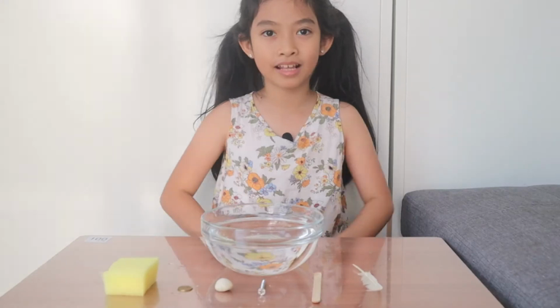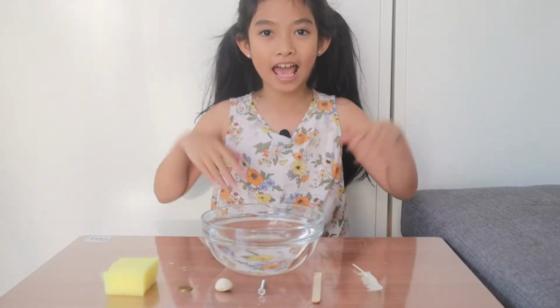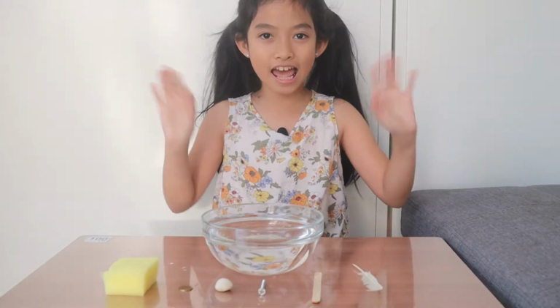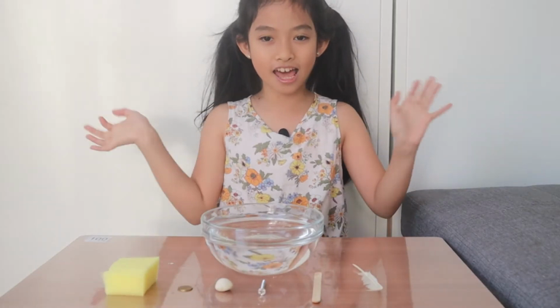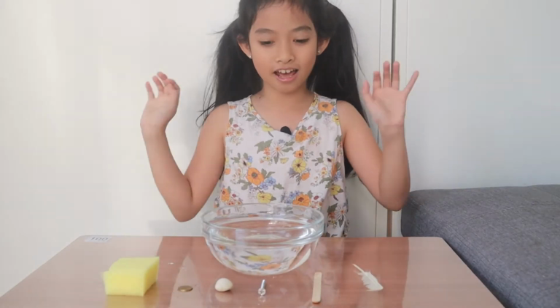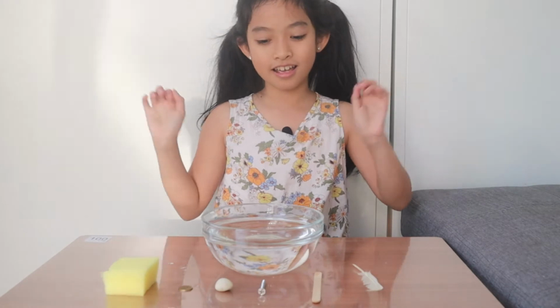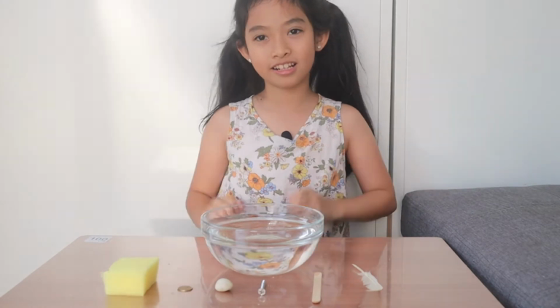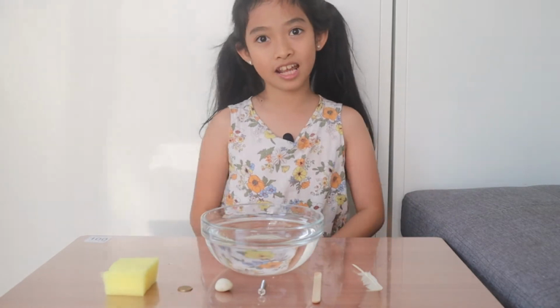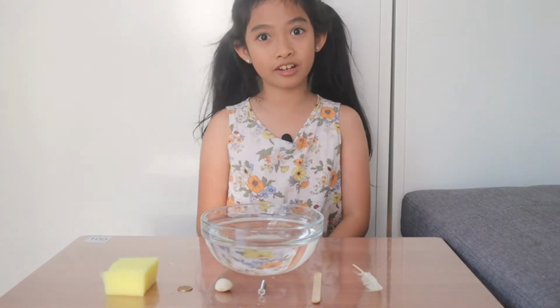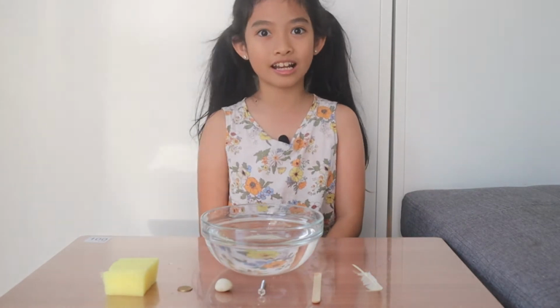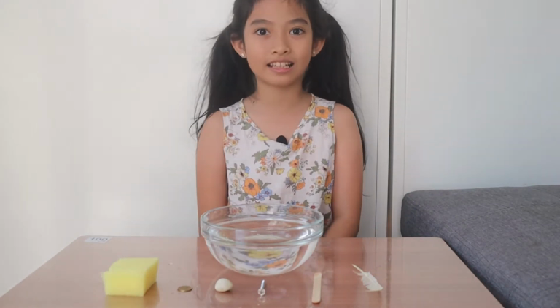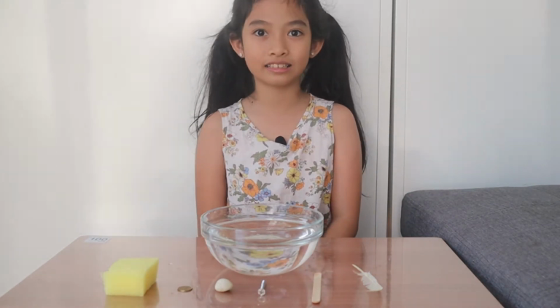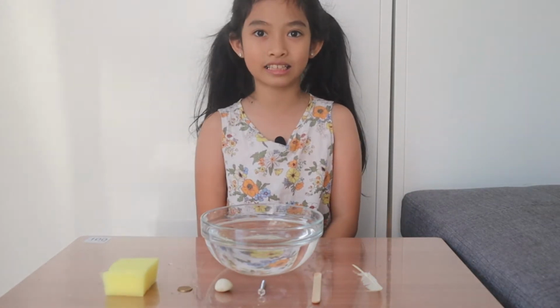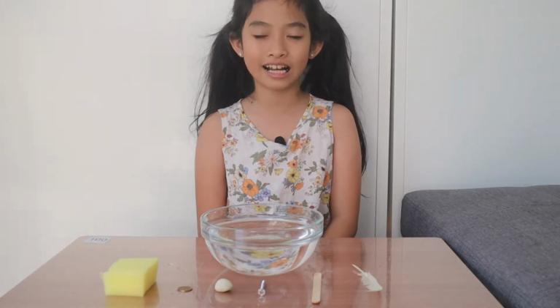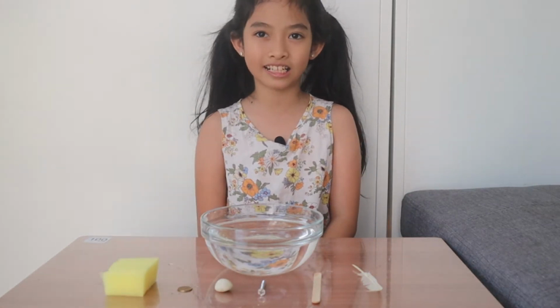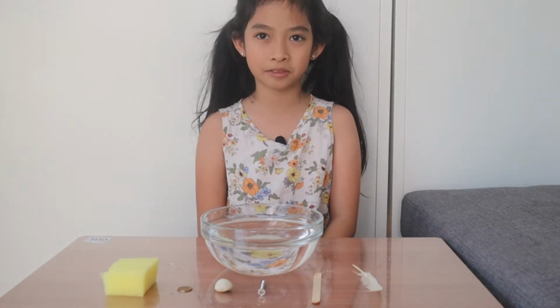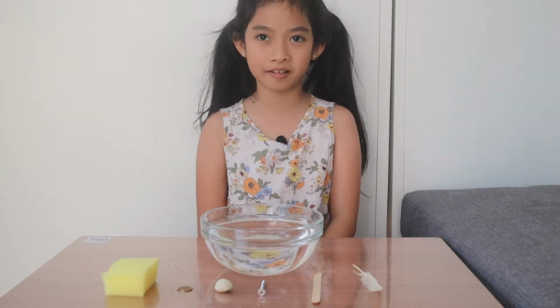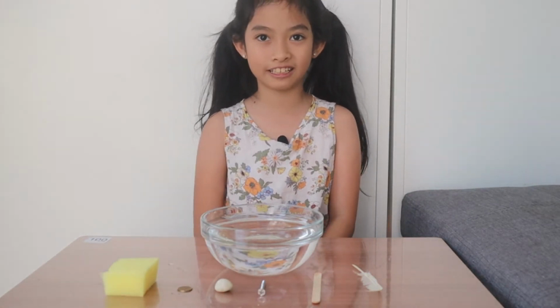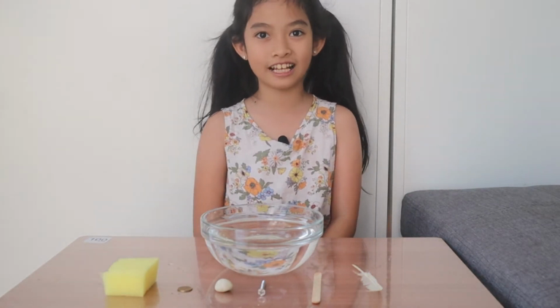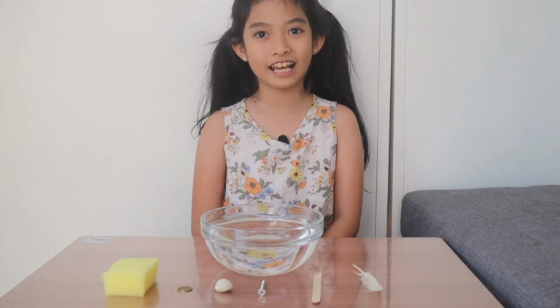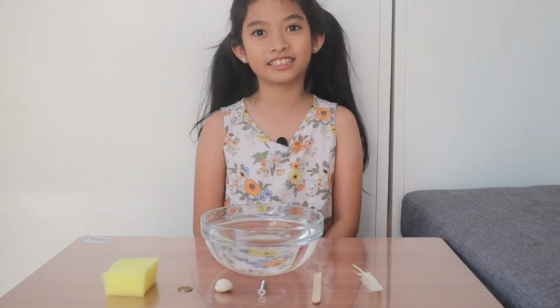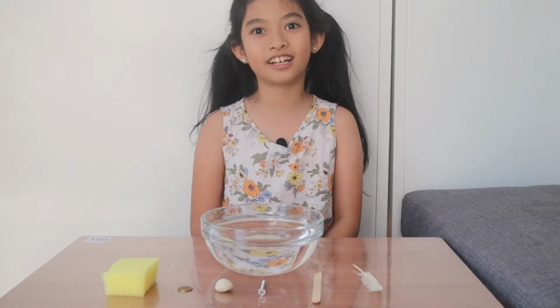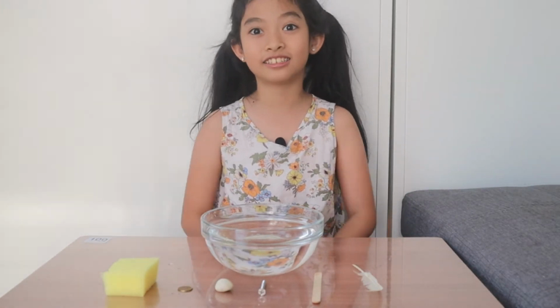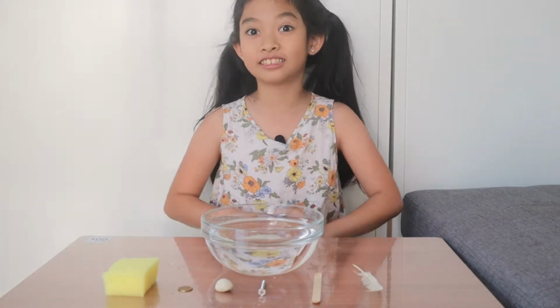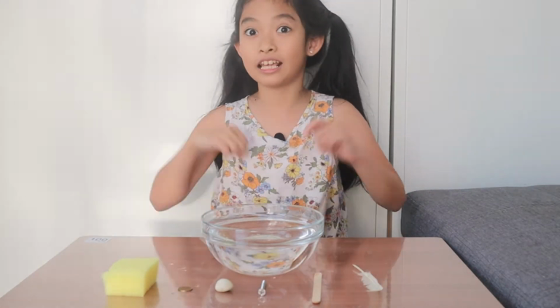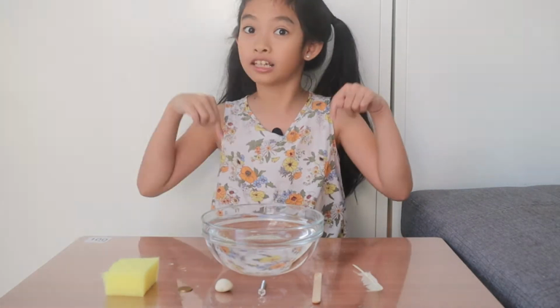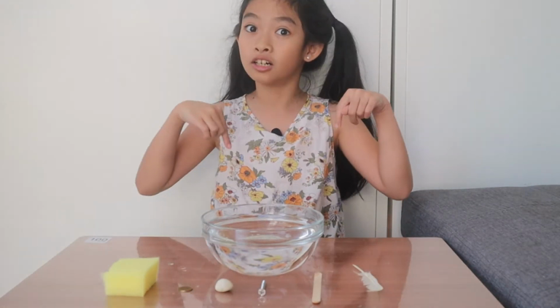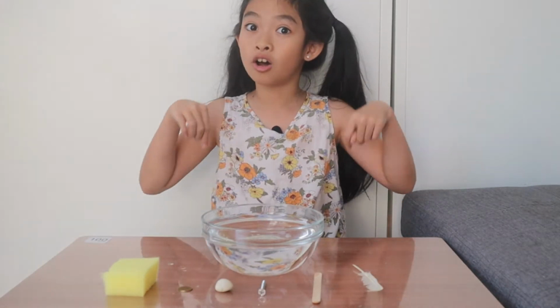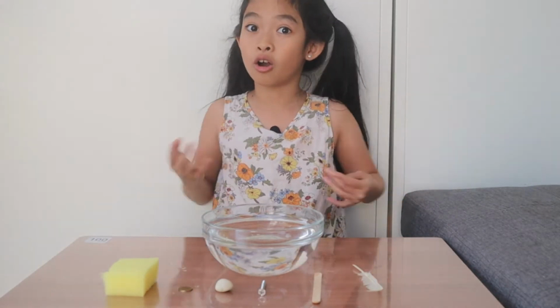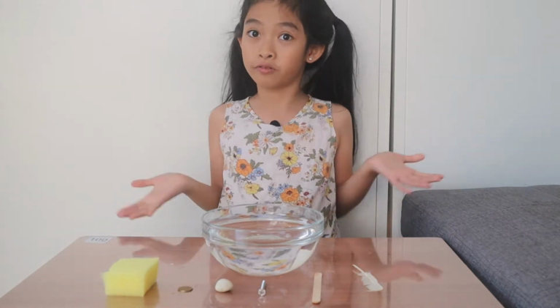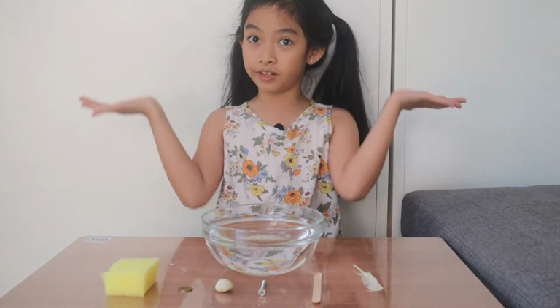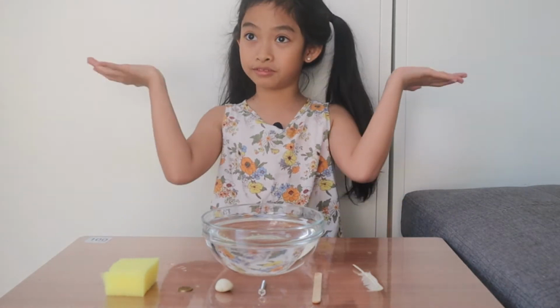Hello! Today we're going to test a science experiment. It's called sink or float.